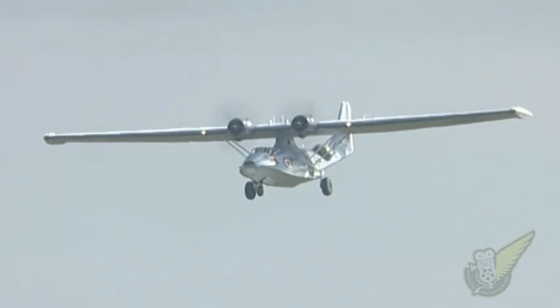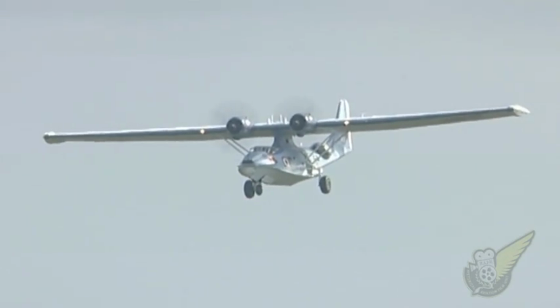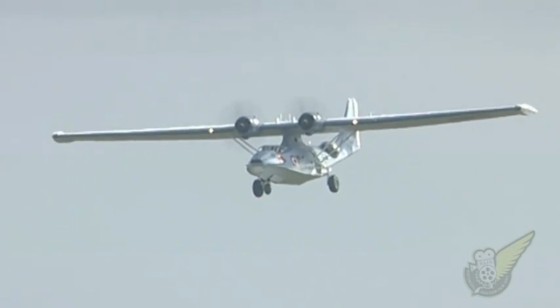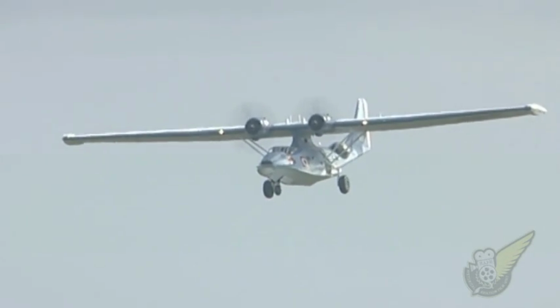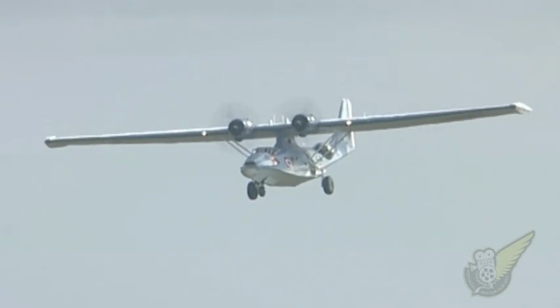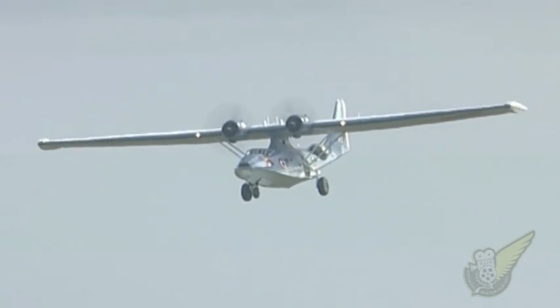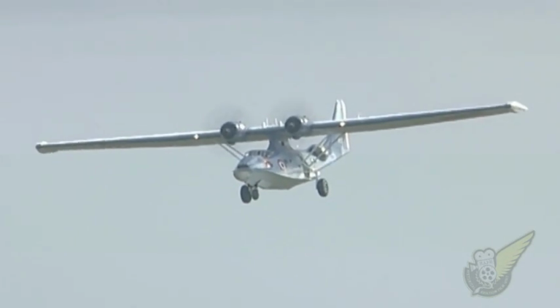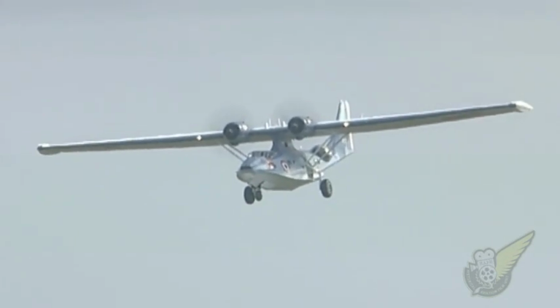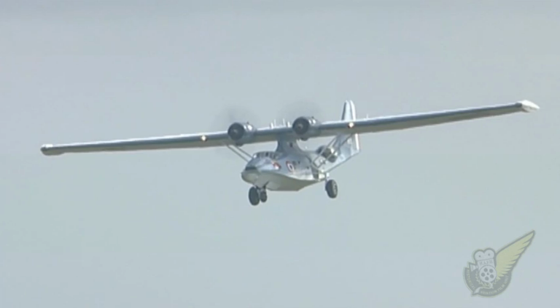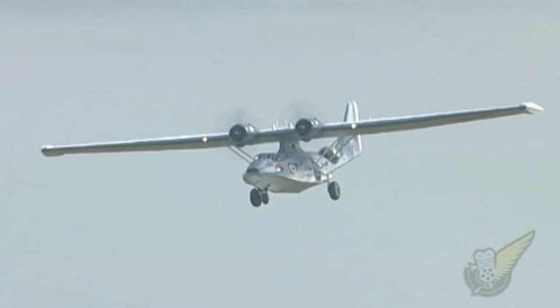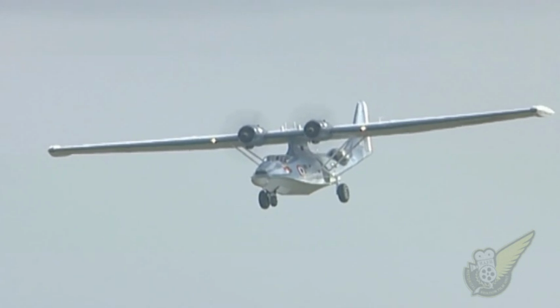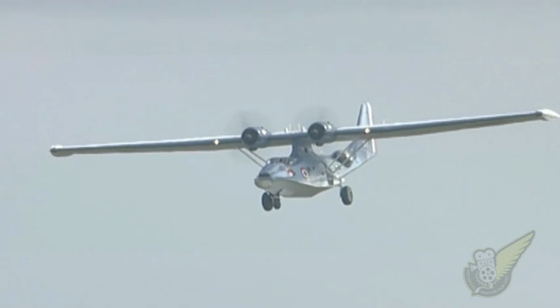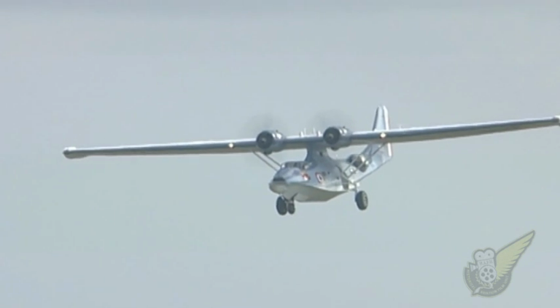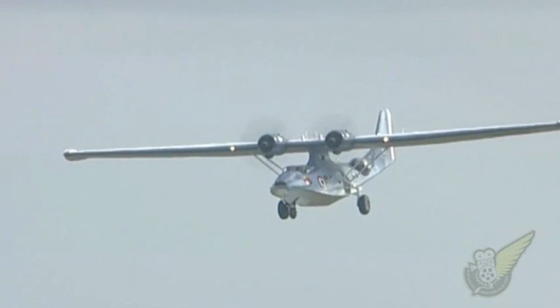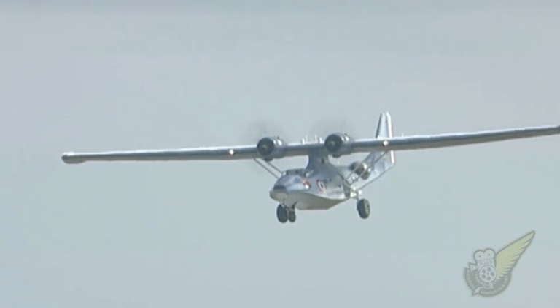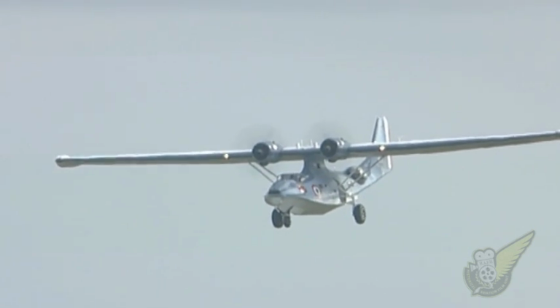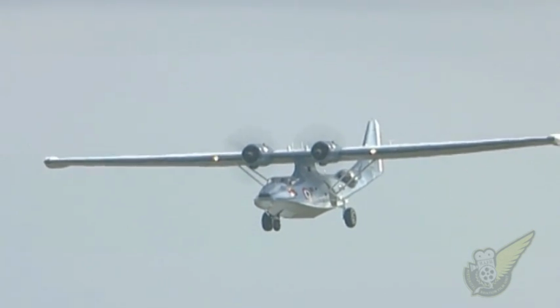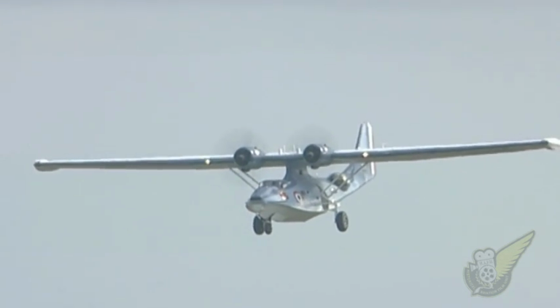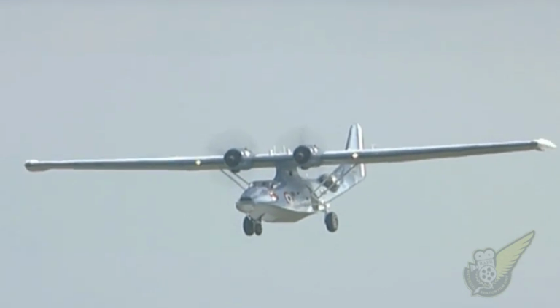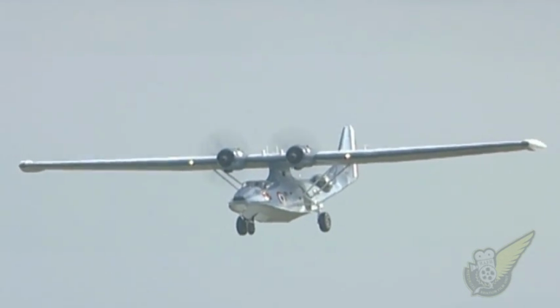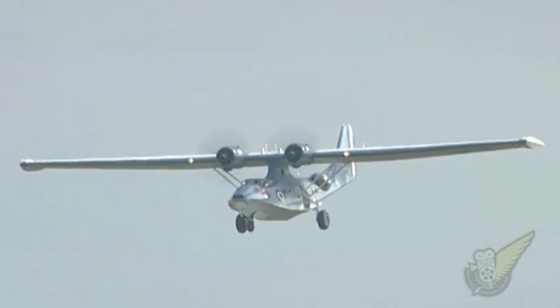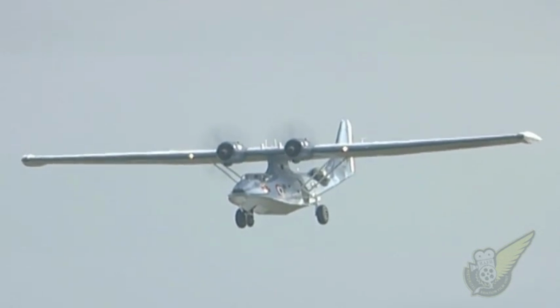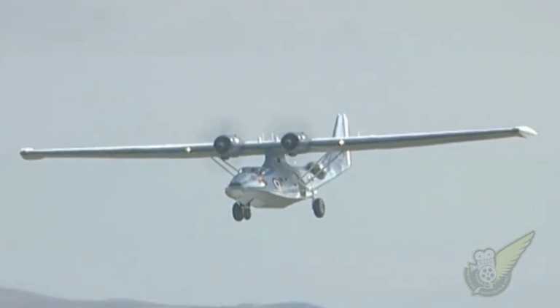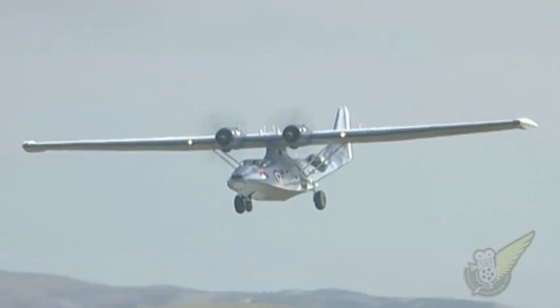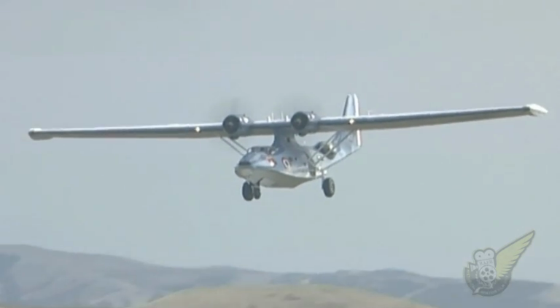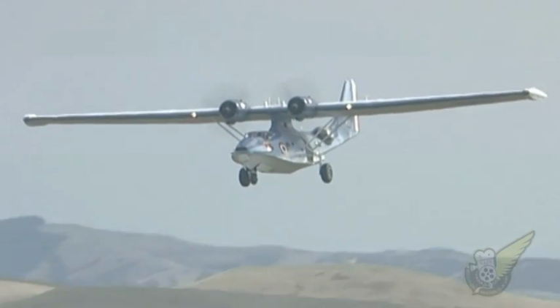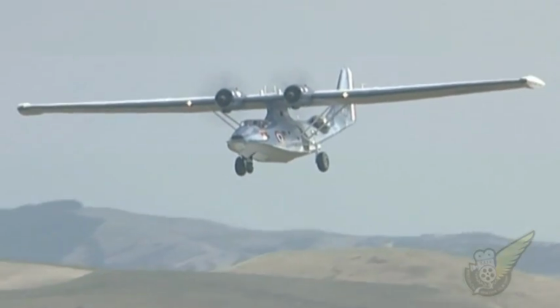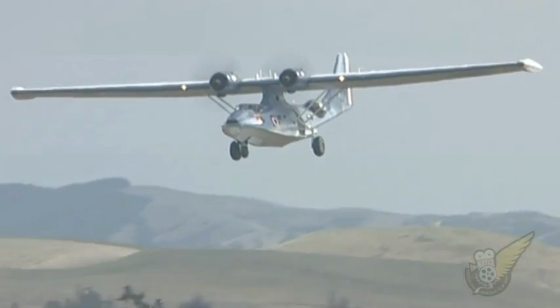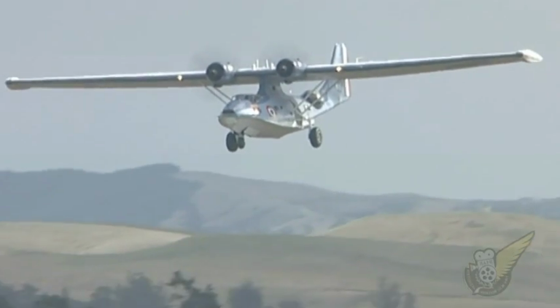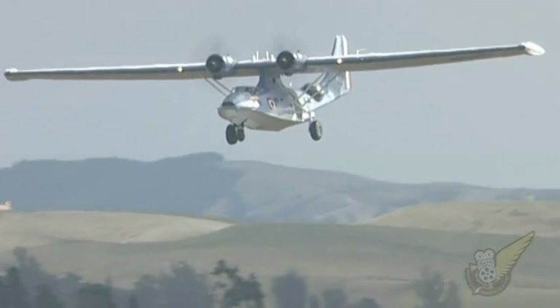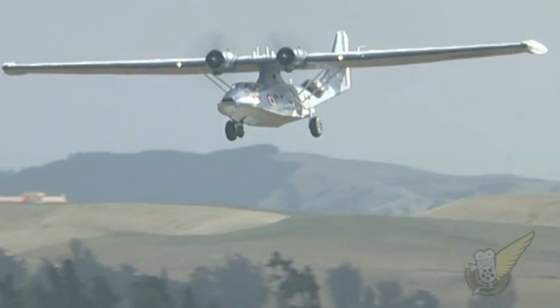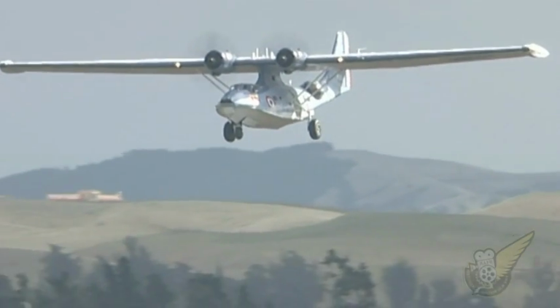After nearly three decades of use, the French Catalinas were finally withdrawn from service in 1971.